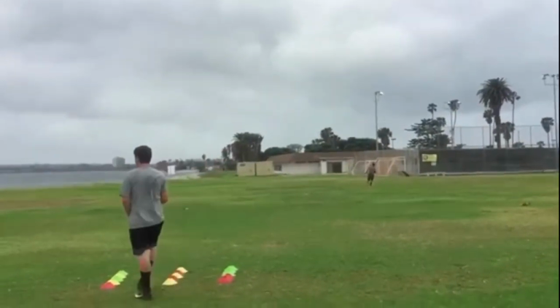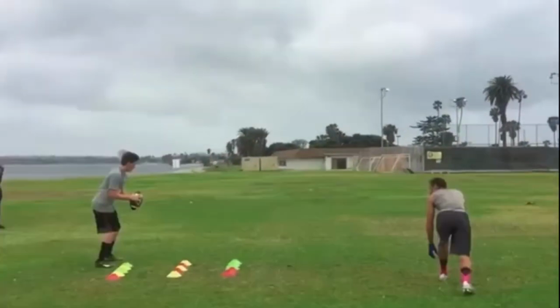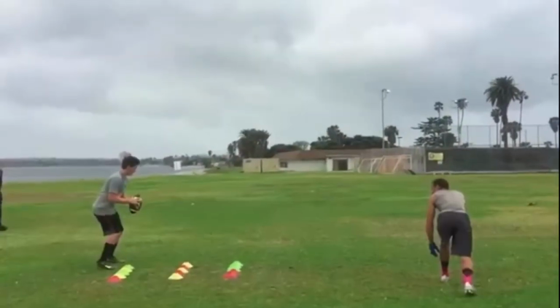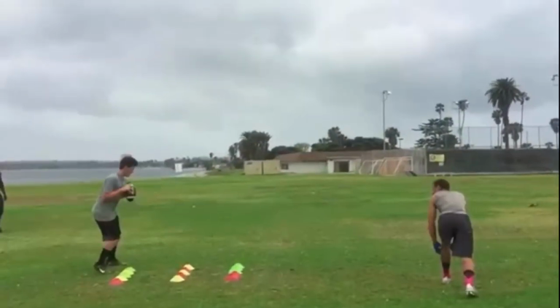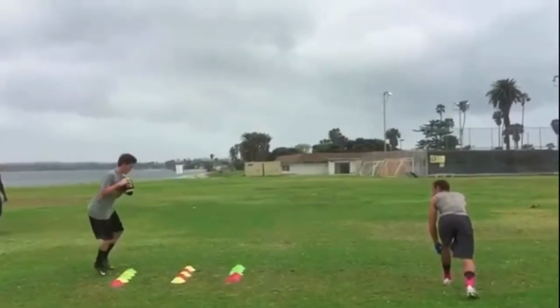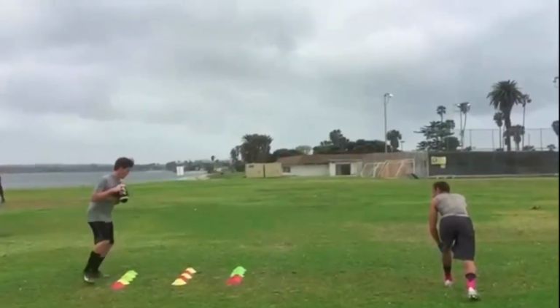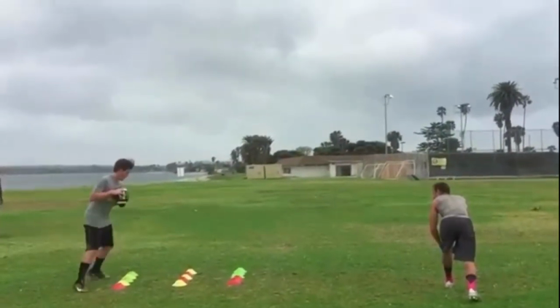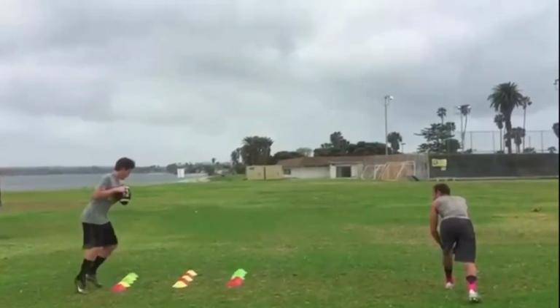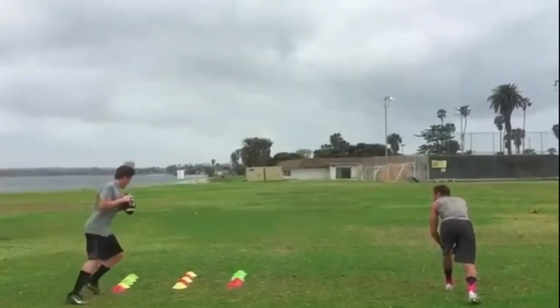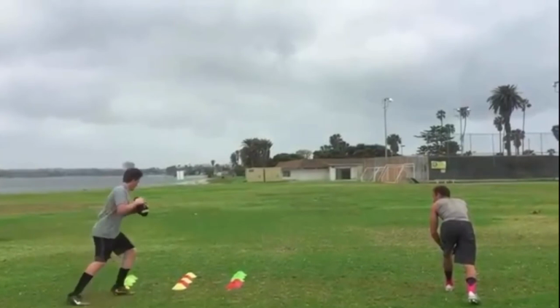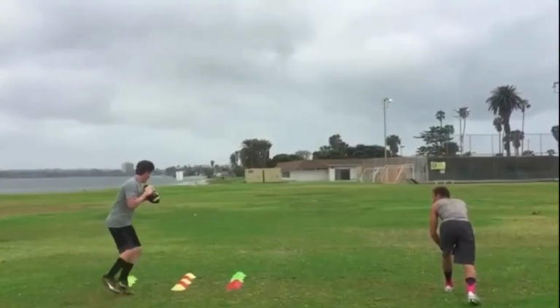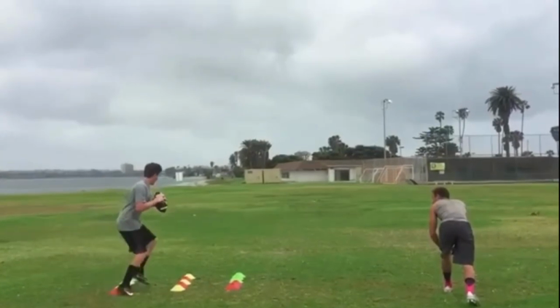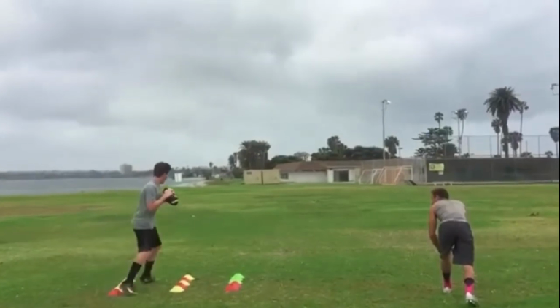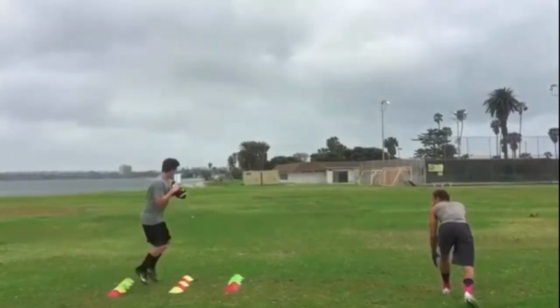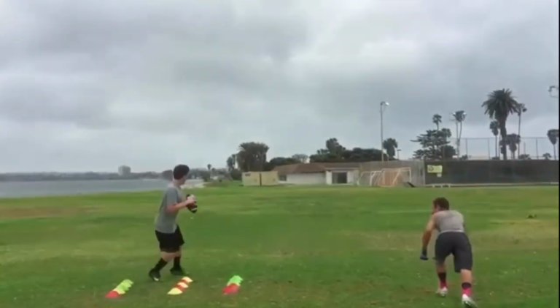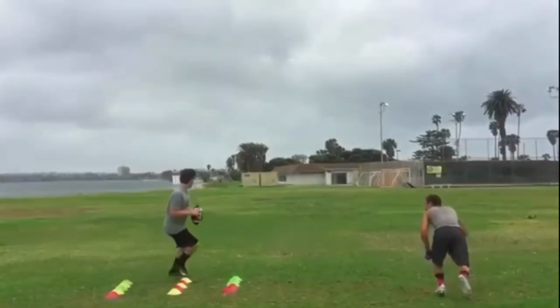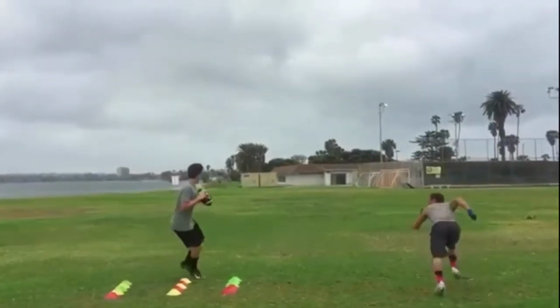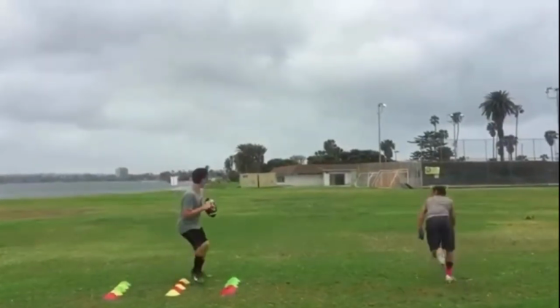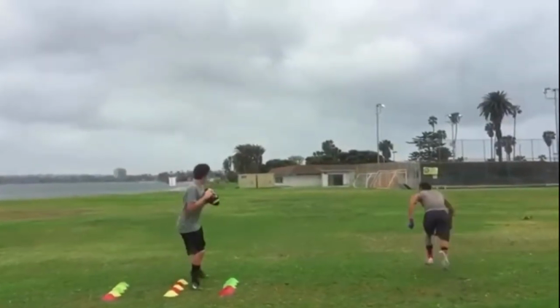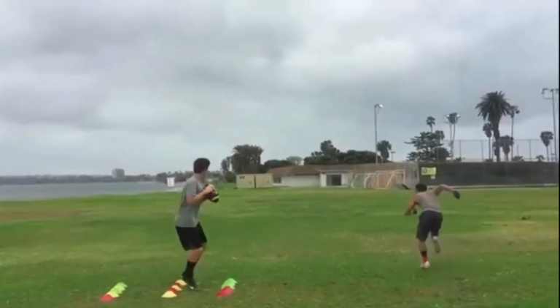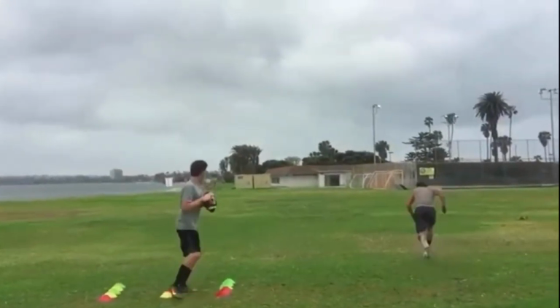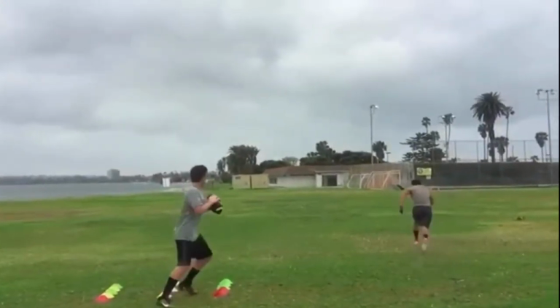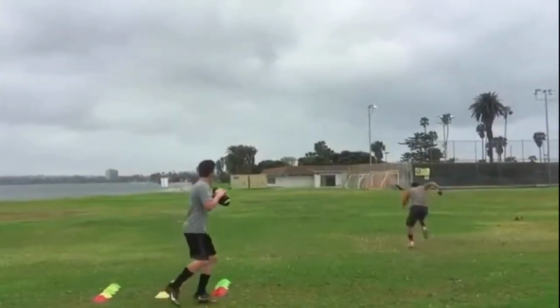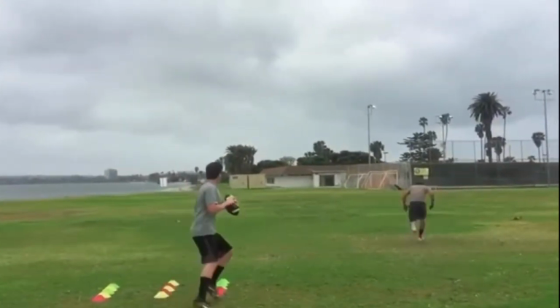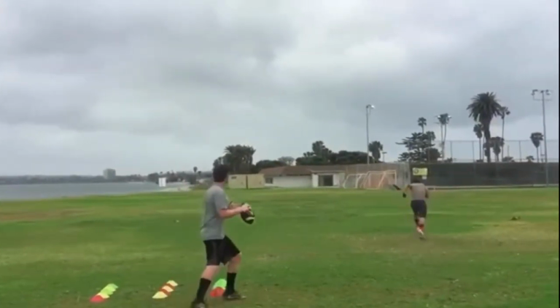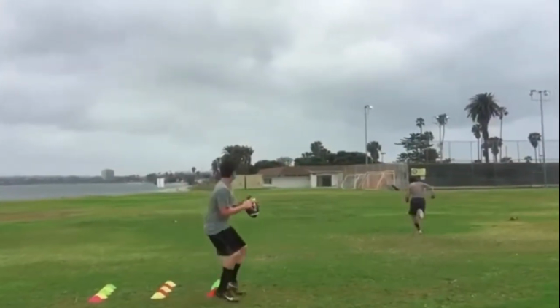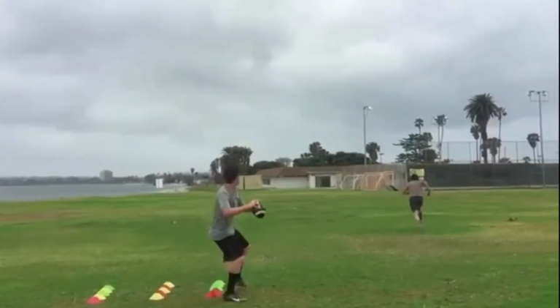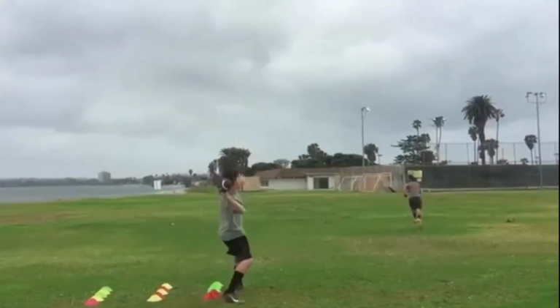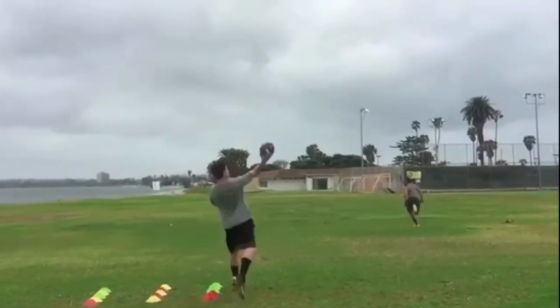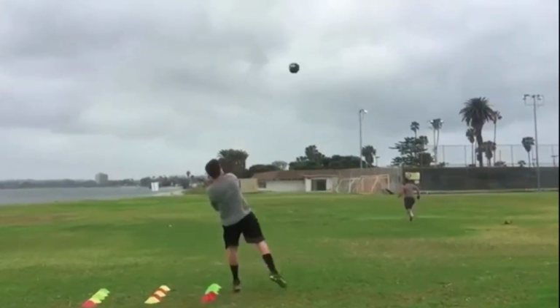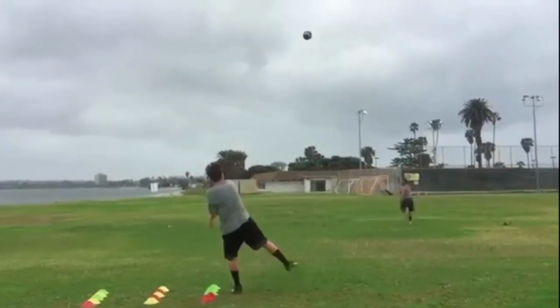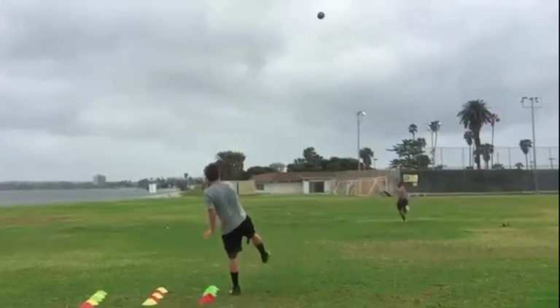Drop back, slide up, drop back, slide up, set feet, fire.